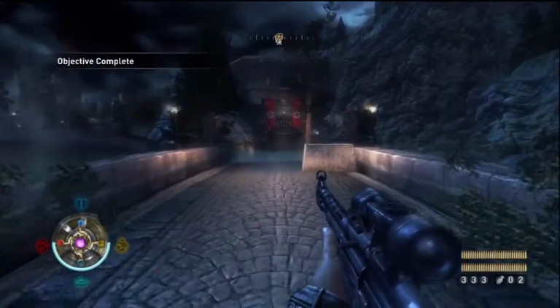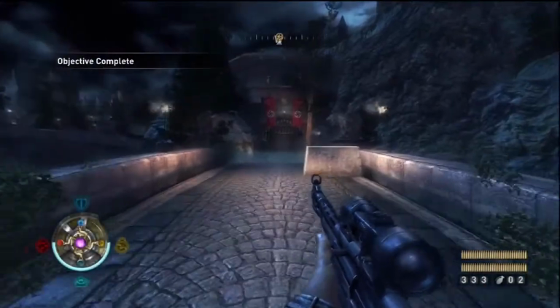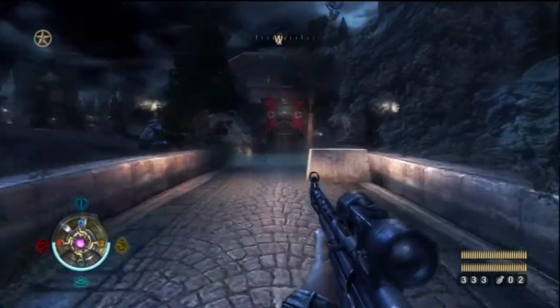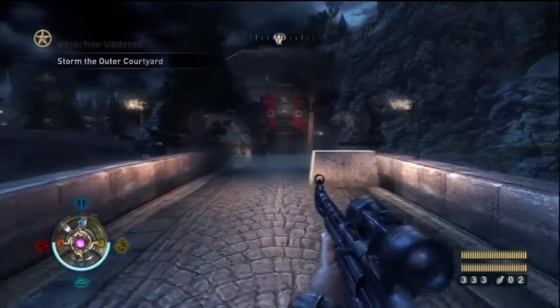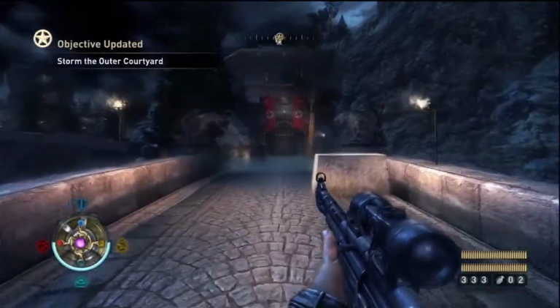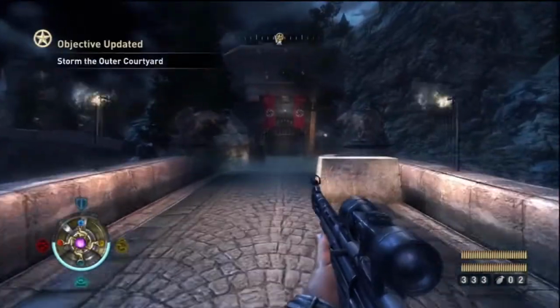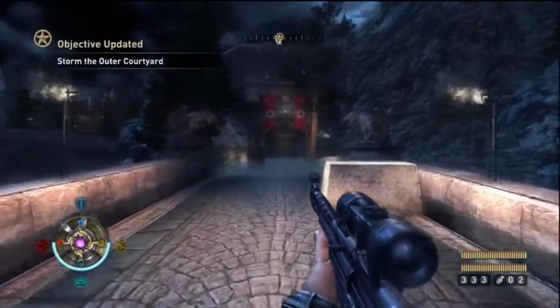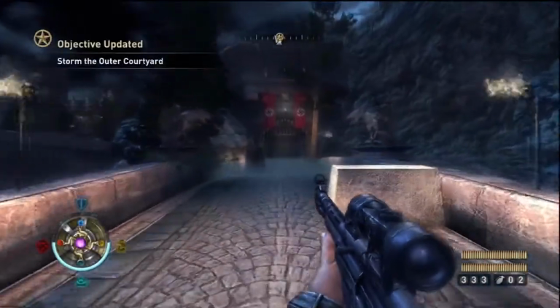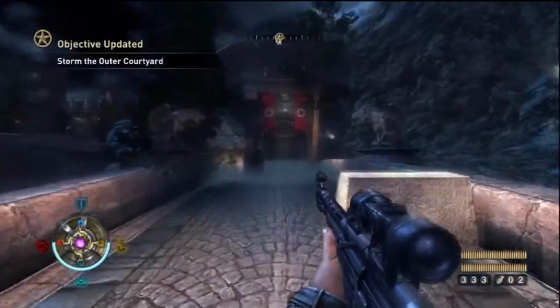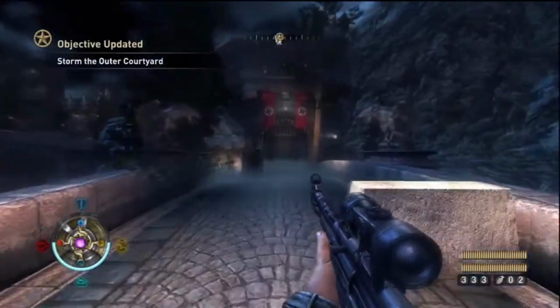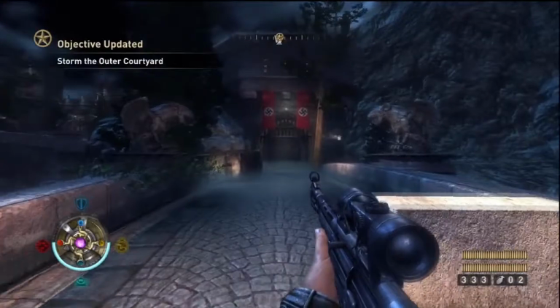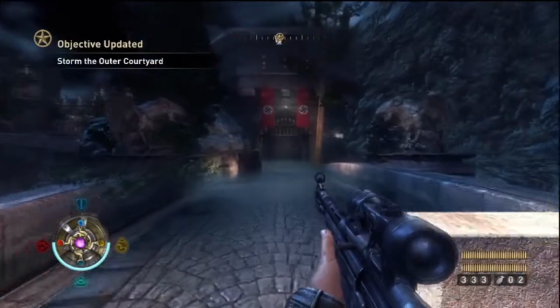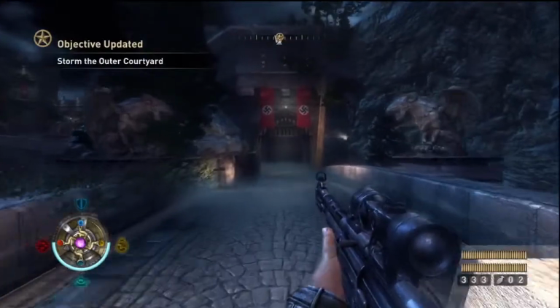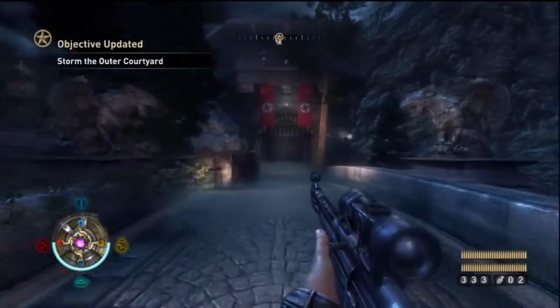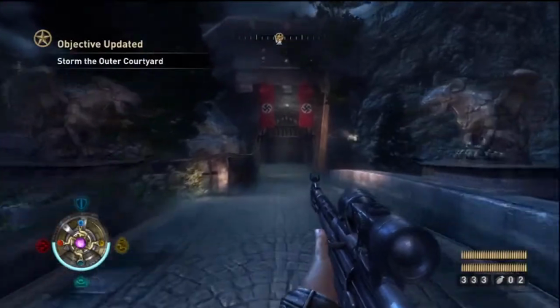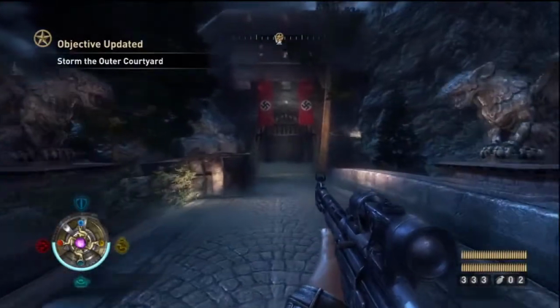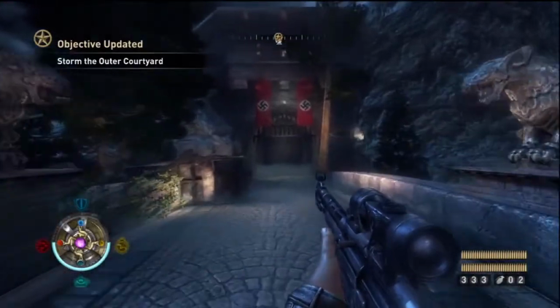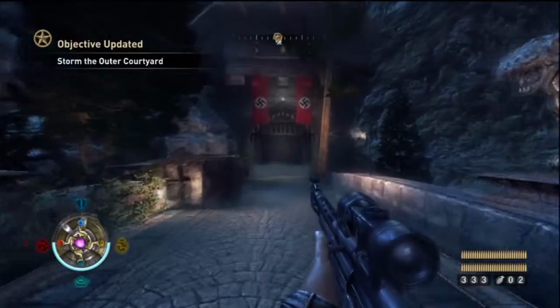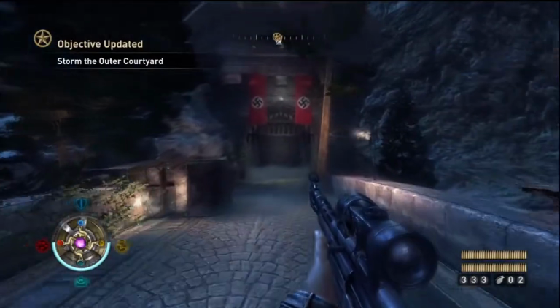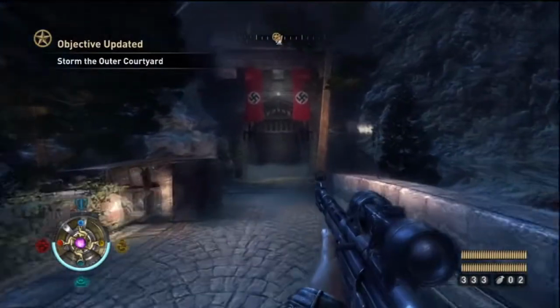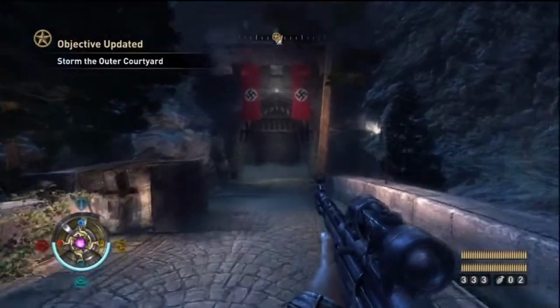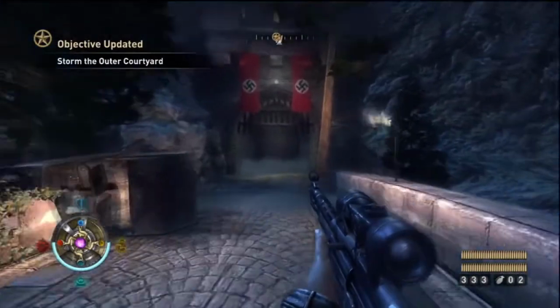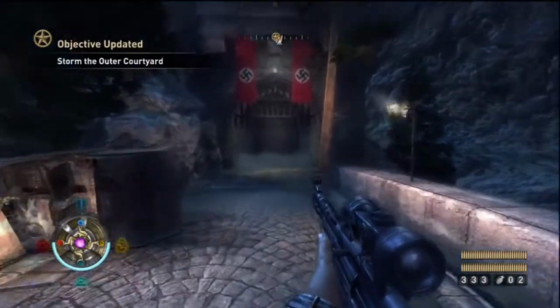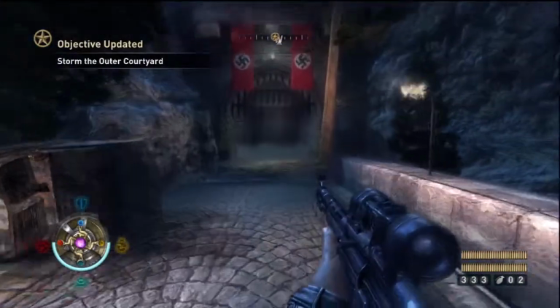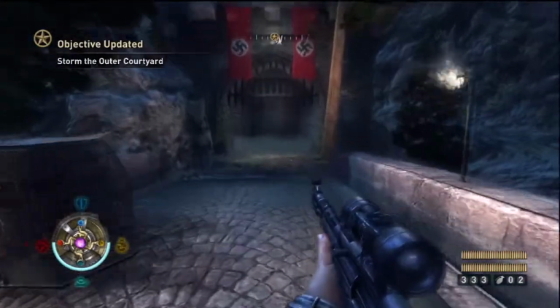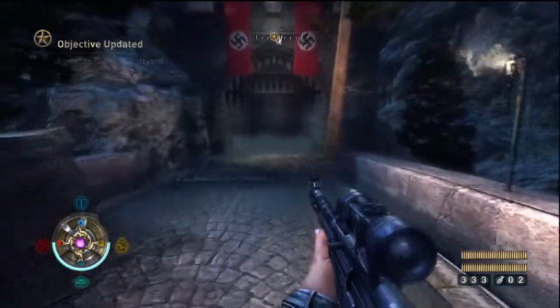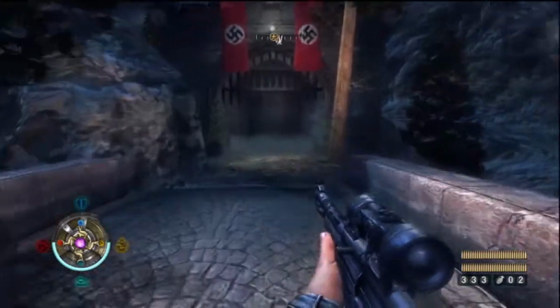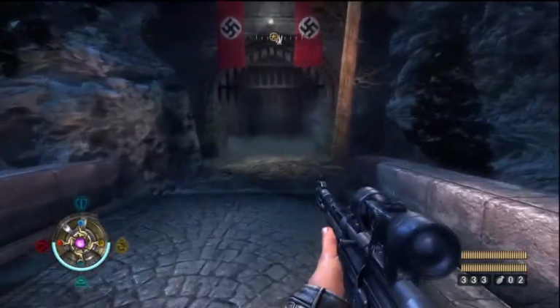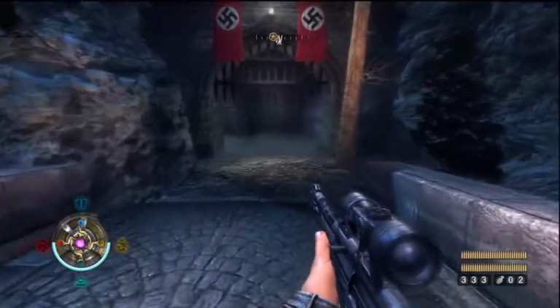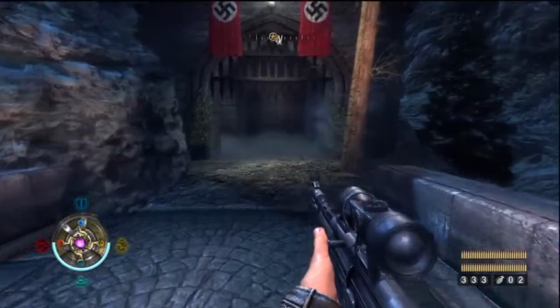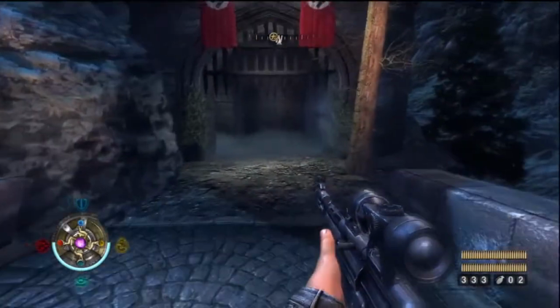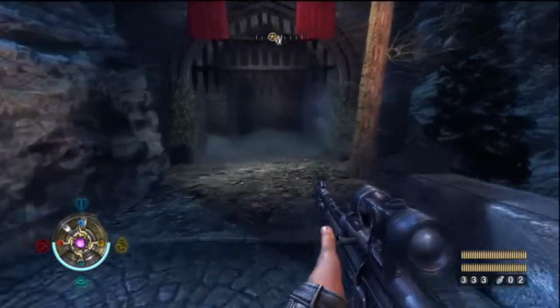Hey, it's Brzo and this is Wolfenstein, Uber difficulty walkthrough slash collectibles guide, Castle part one.